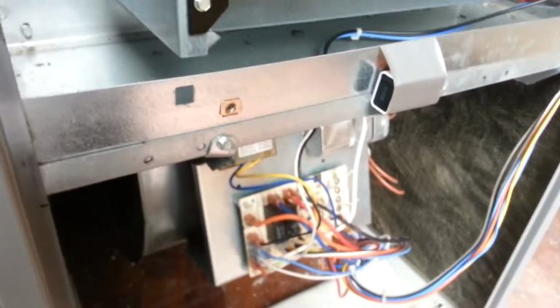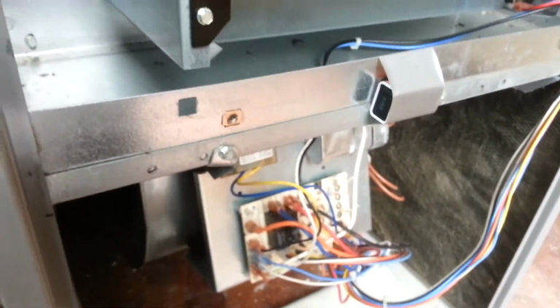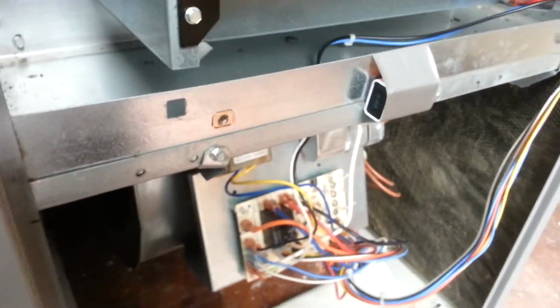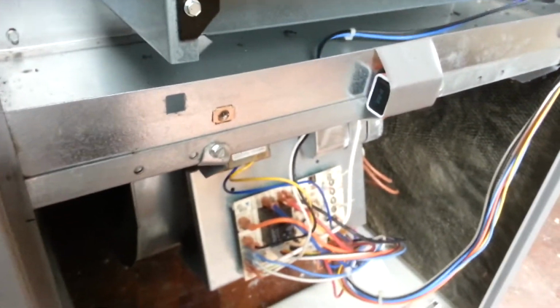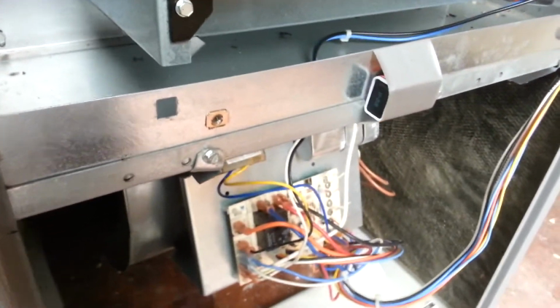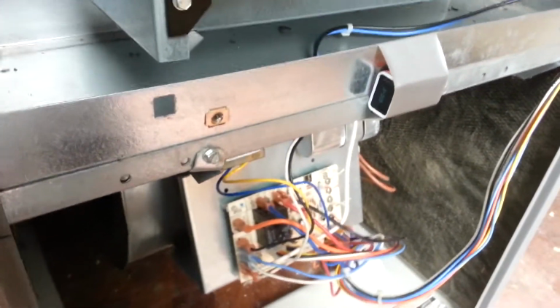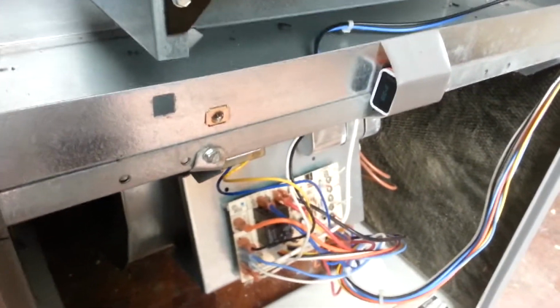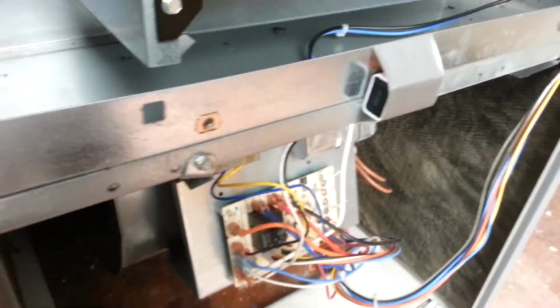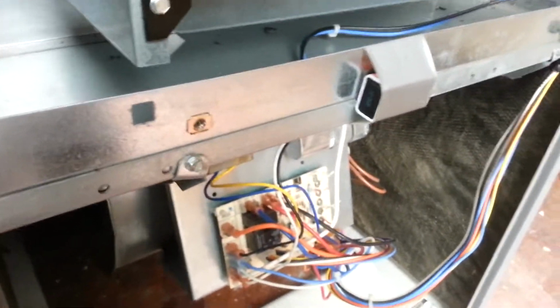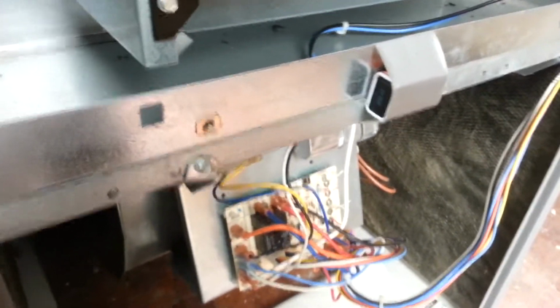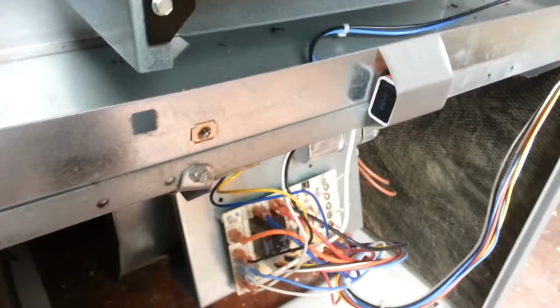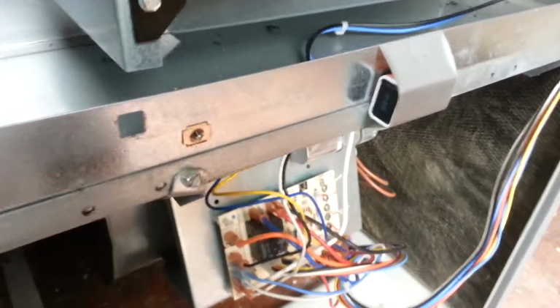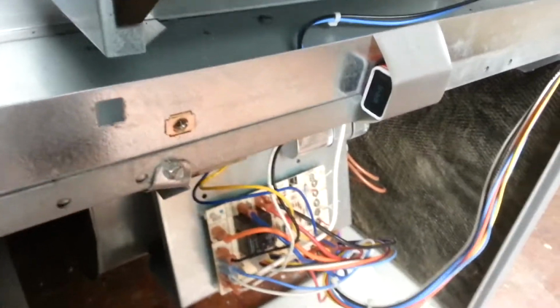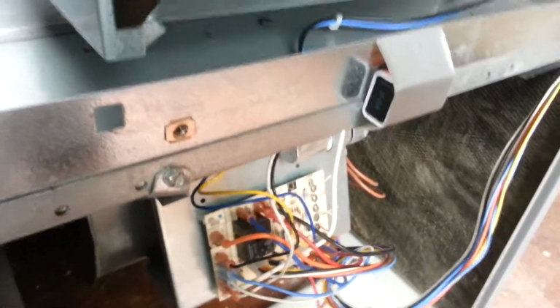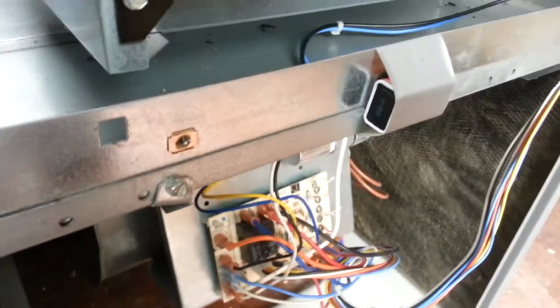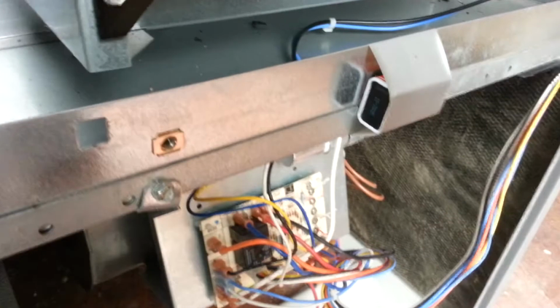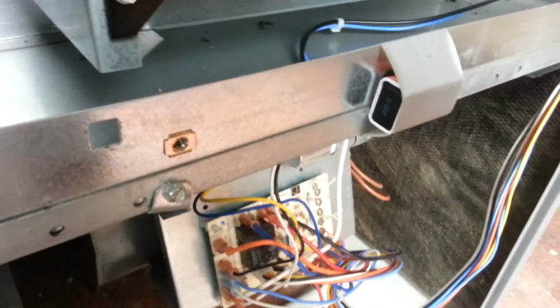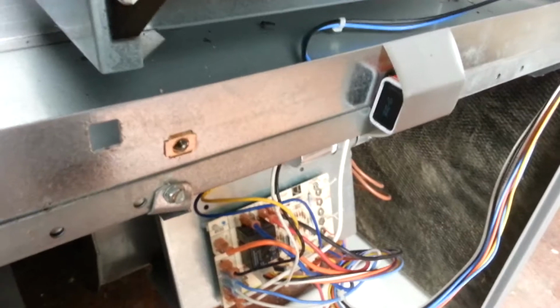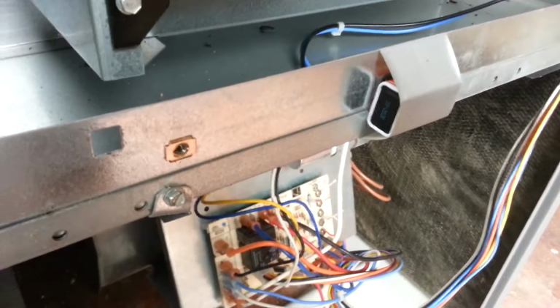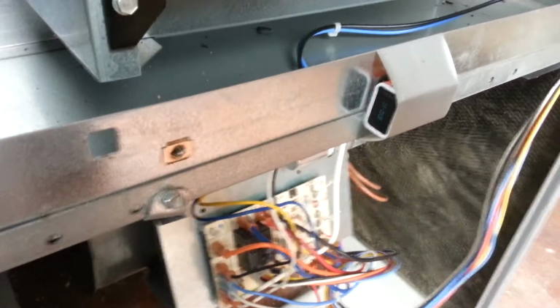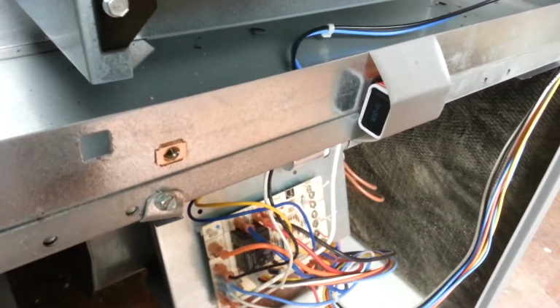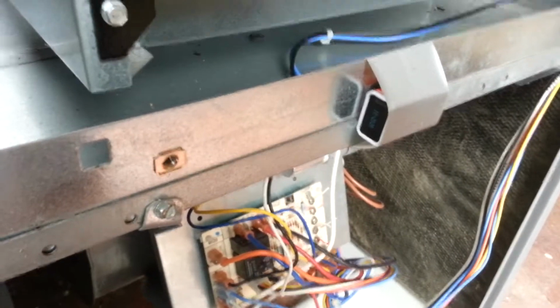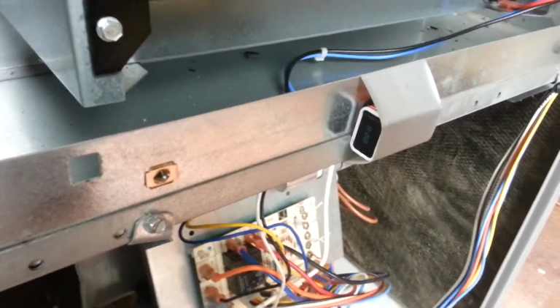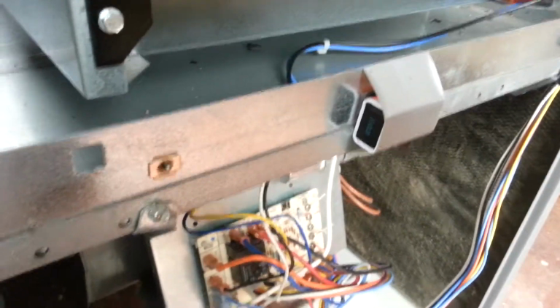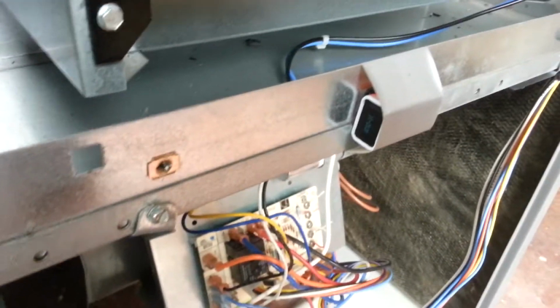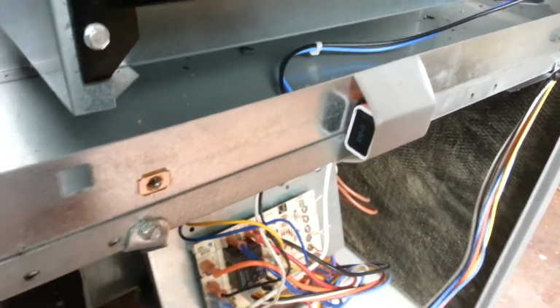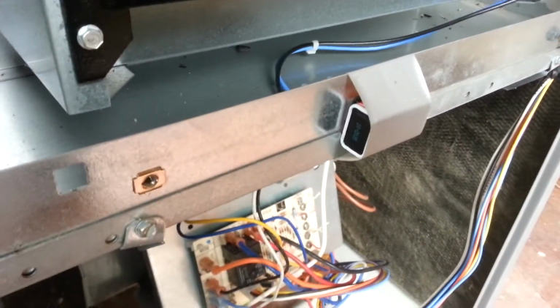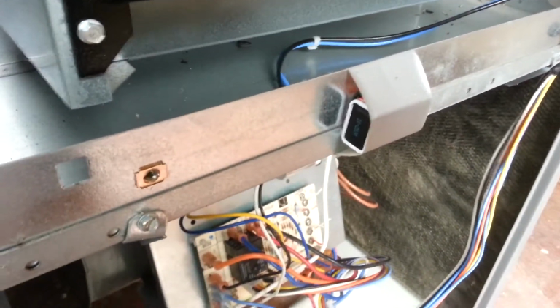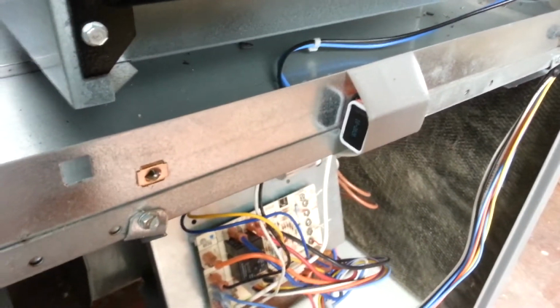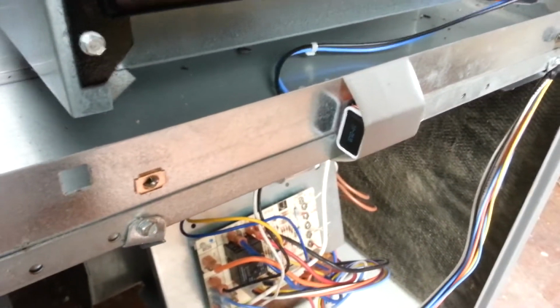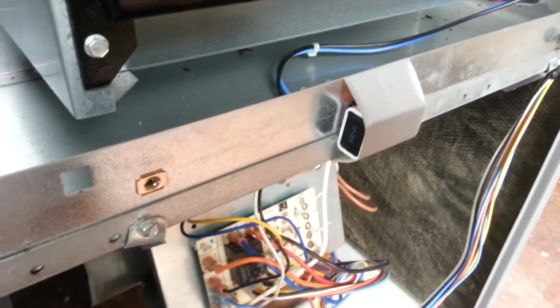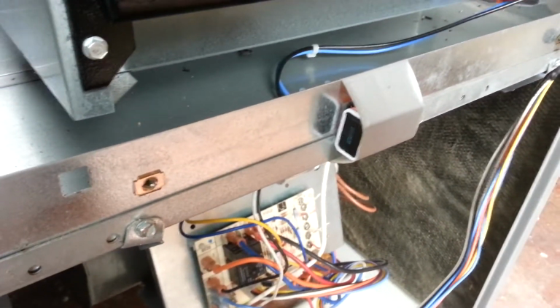Got my 9 volt battery set up to disable the door lock — or door safety switch, I should say.